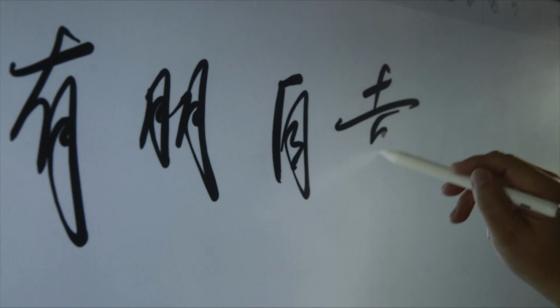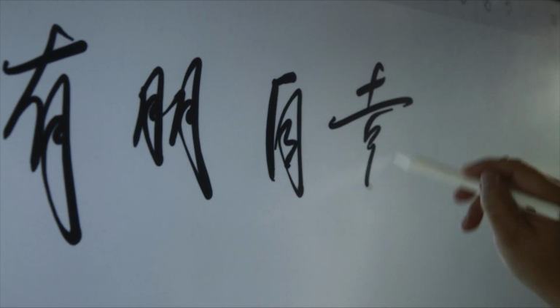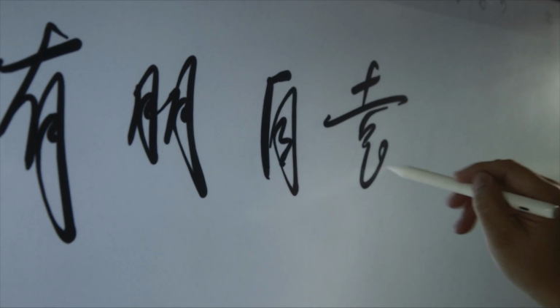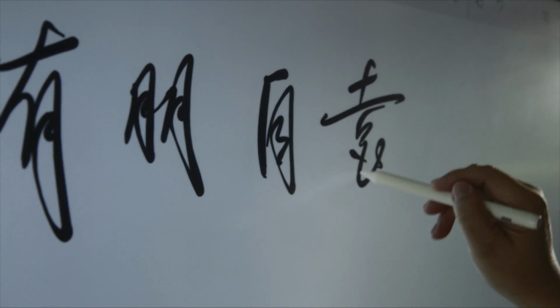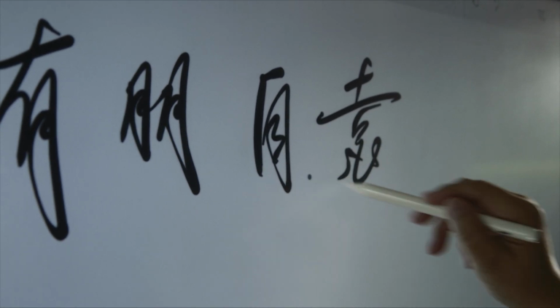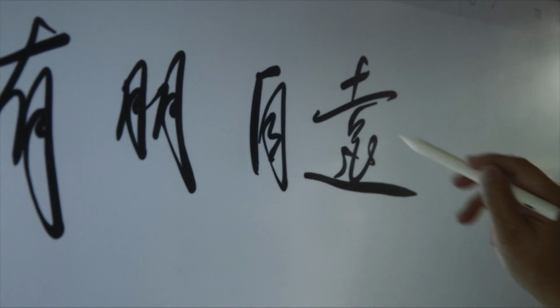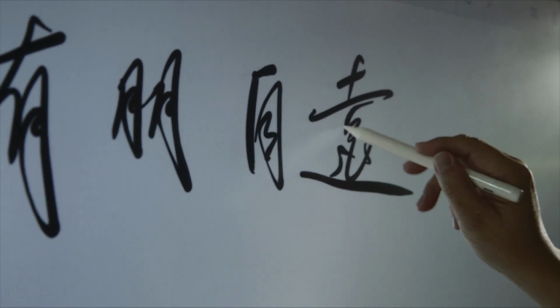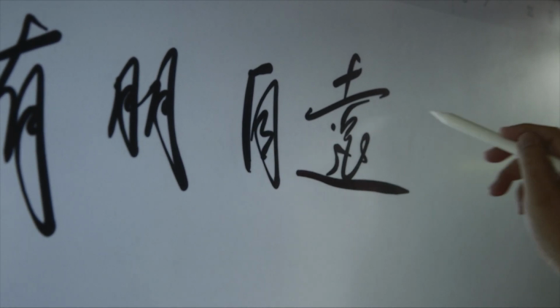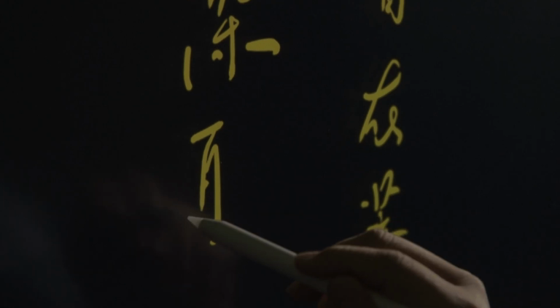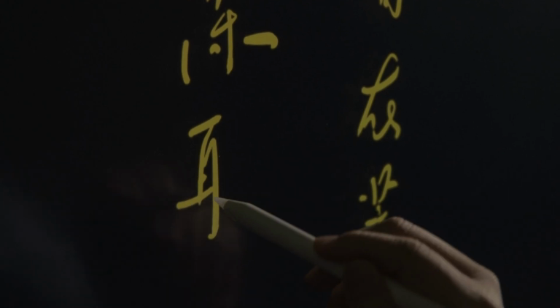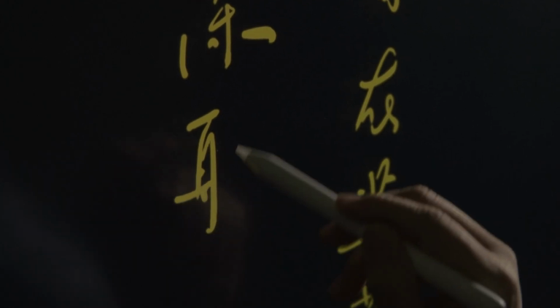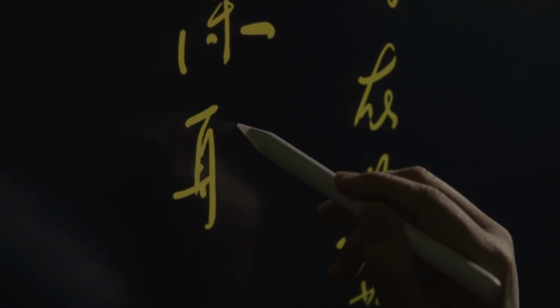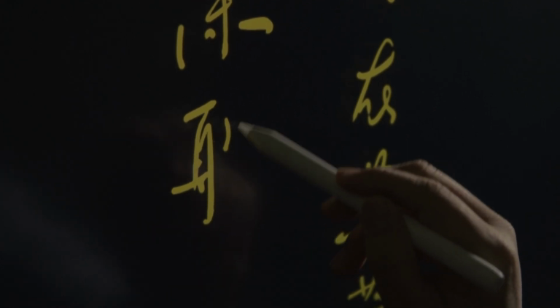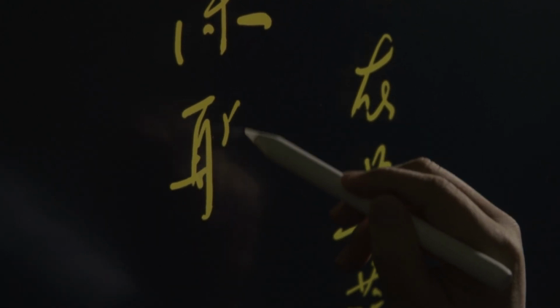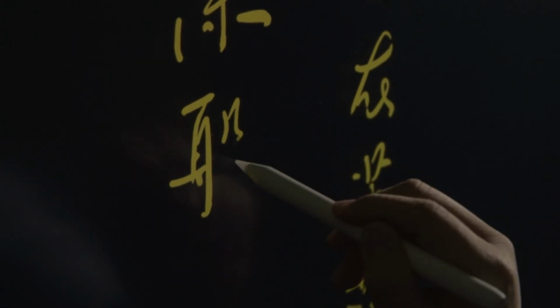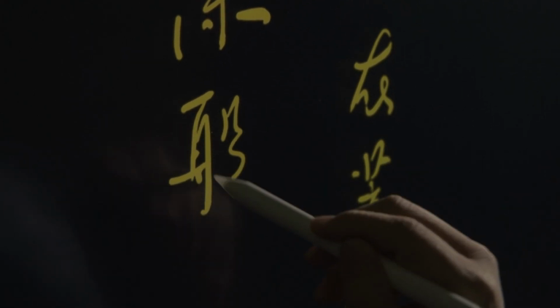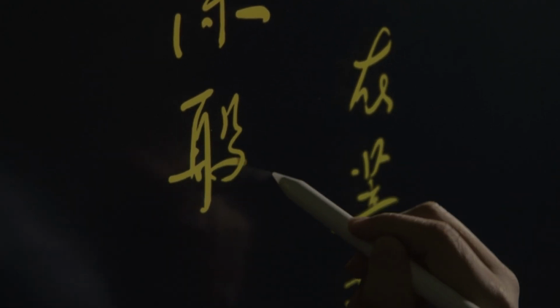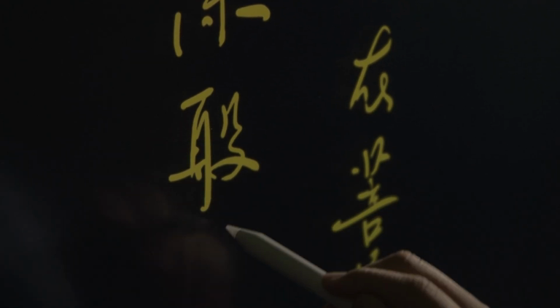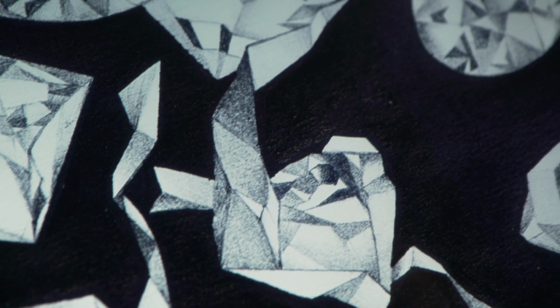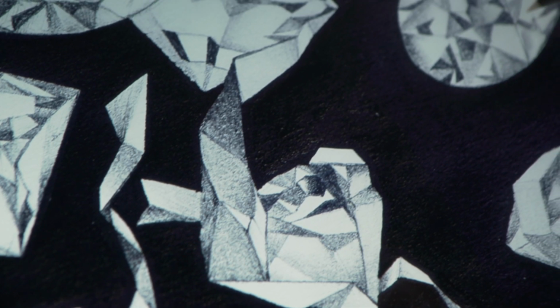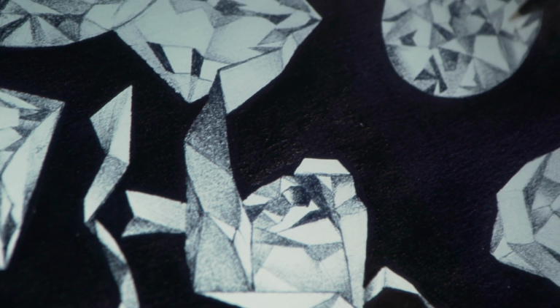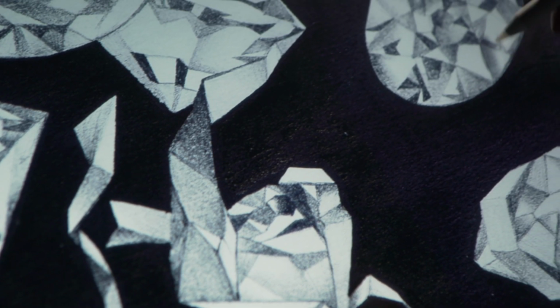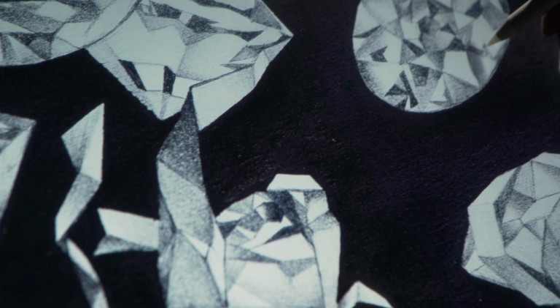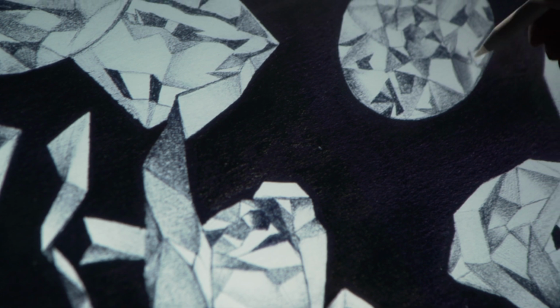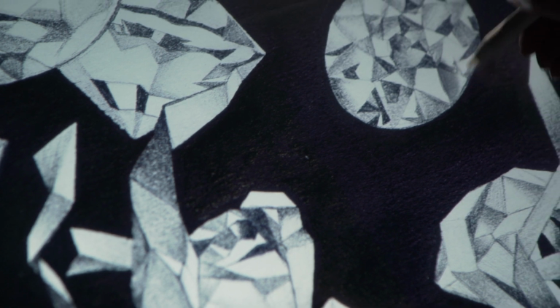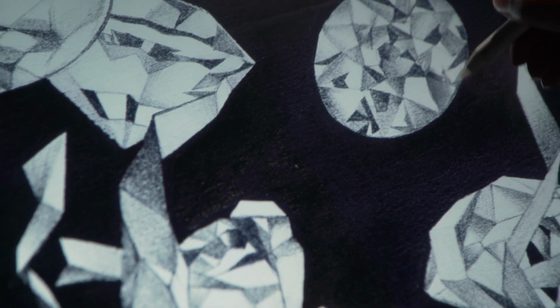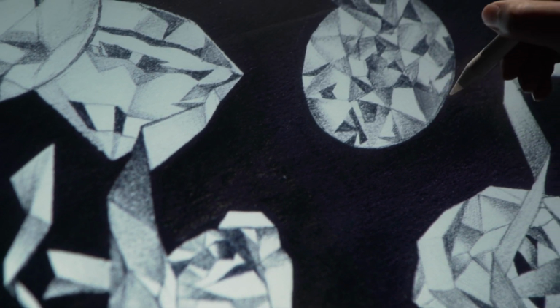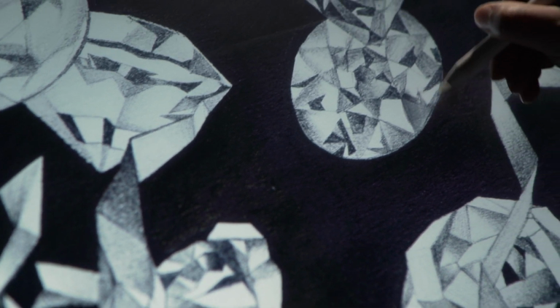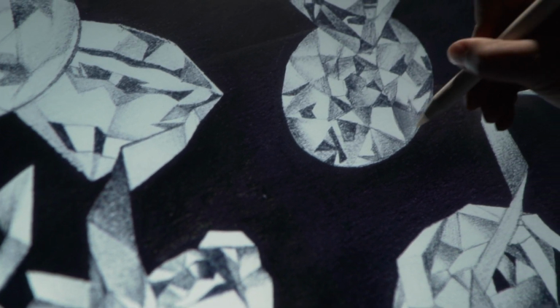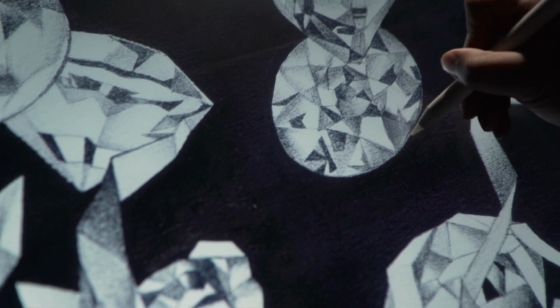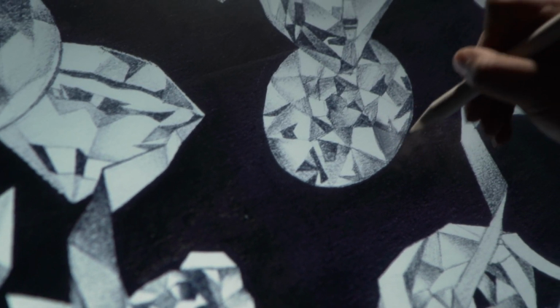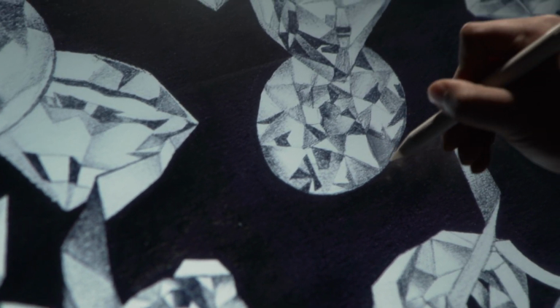What we designed for you is not just a pen, but a more comfortable and free experience of interaction.